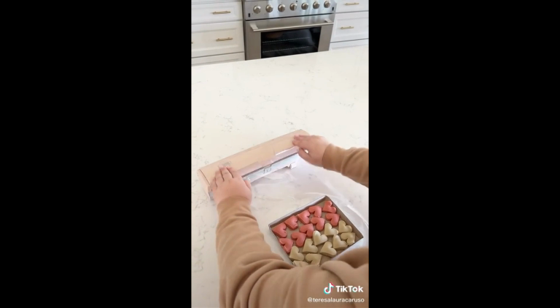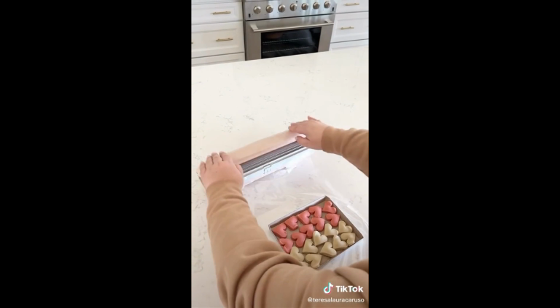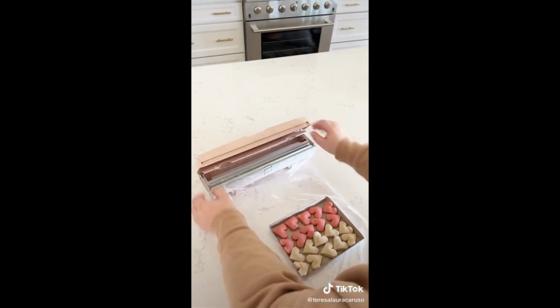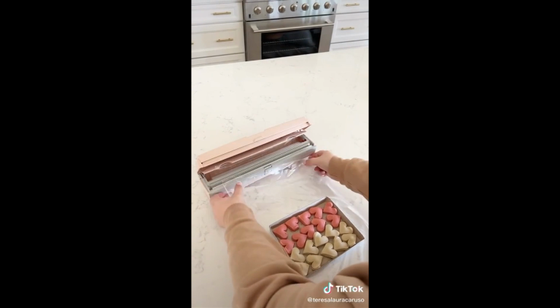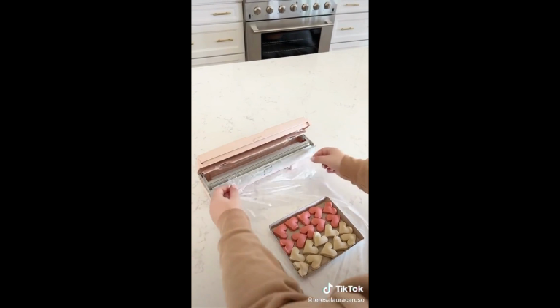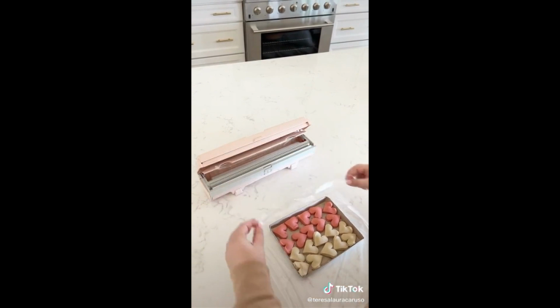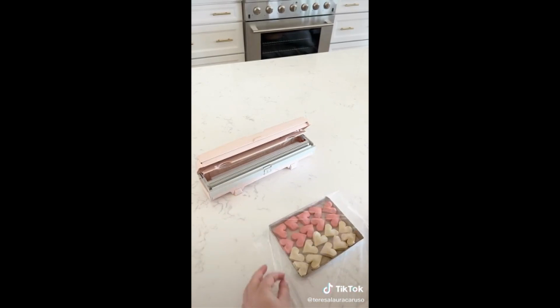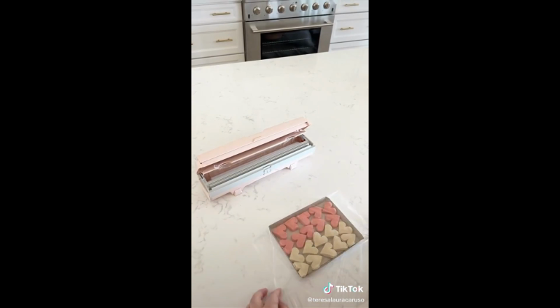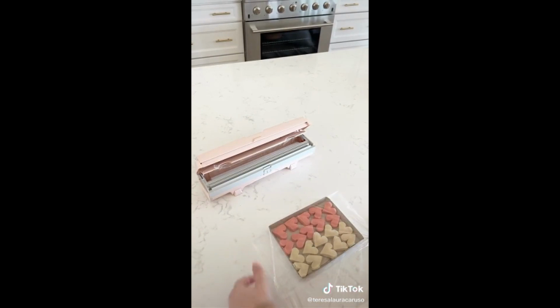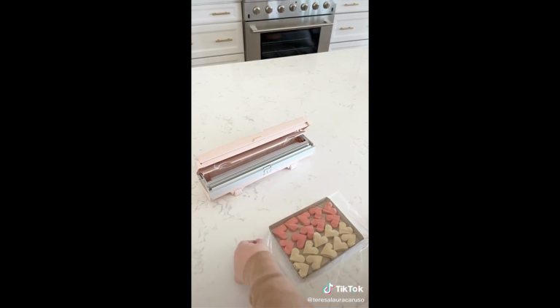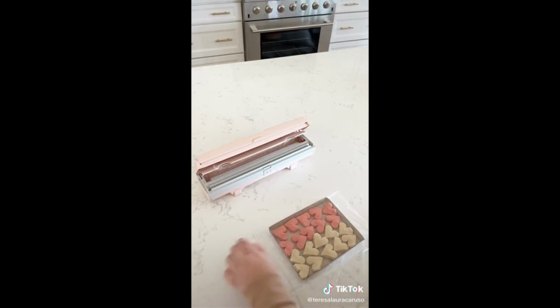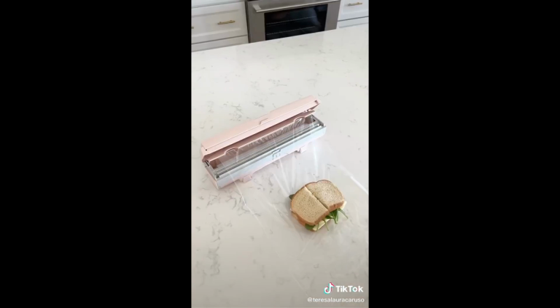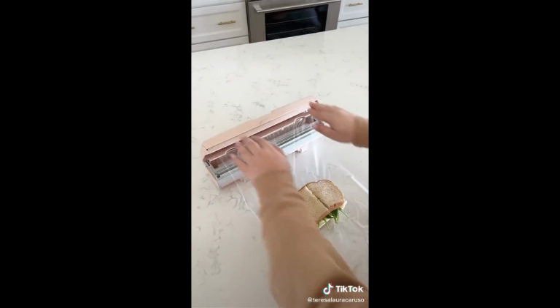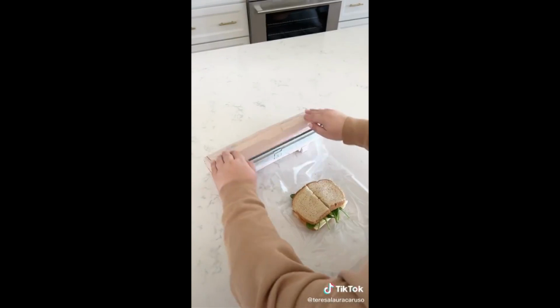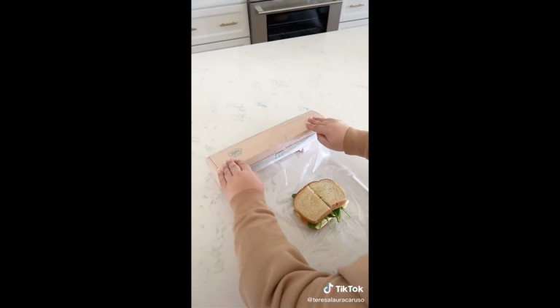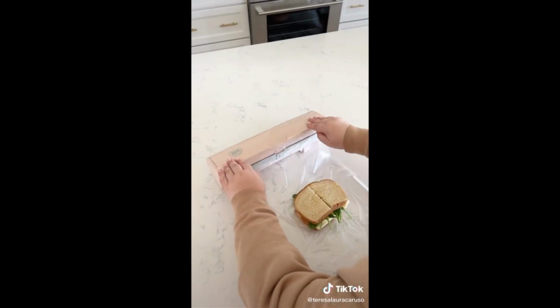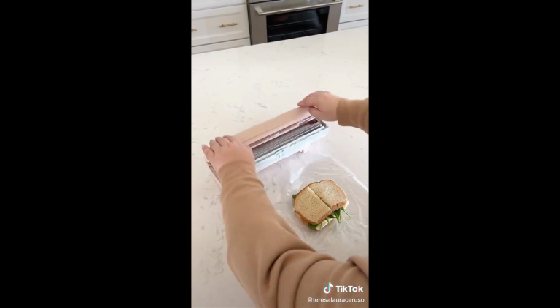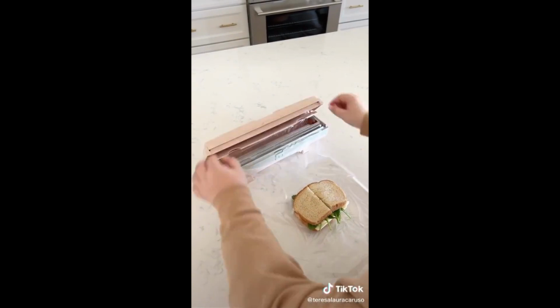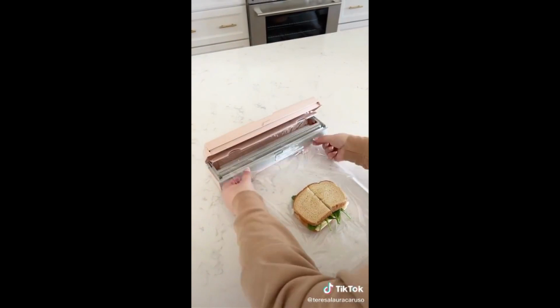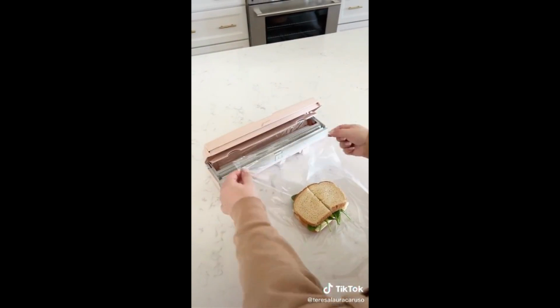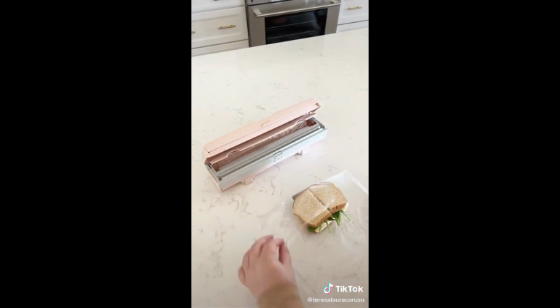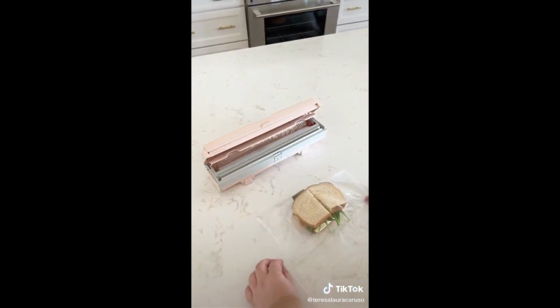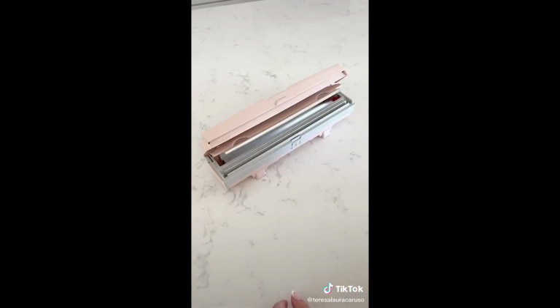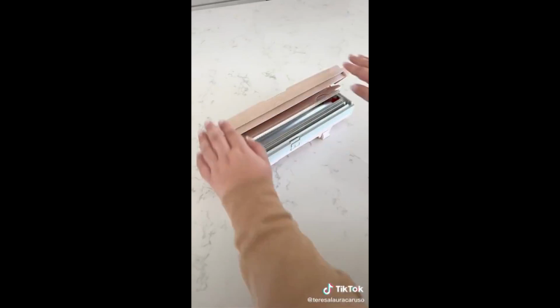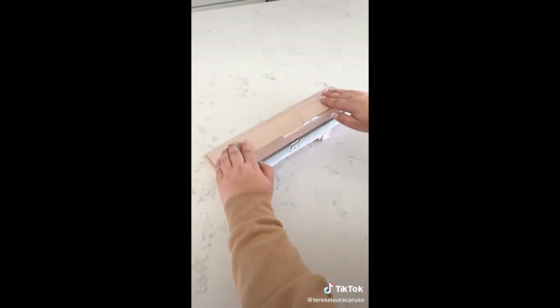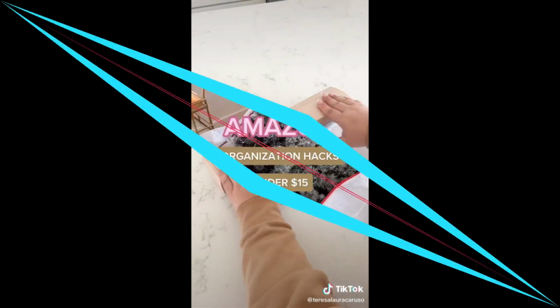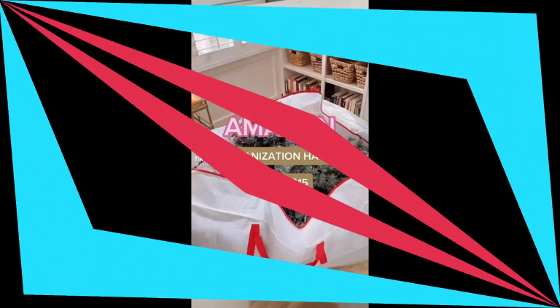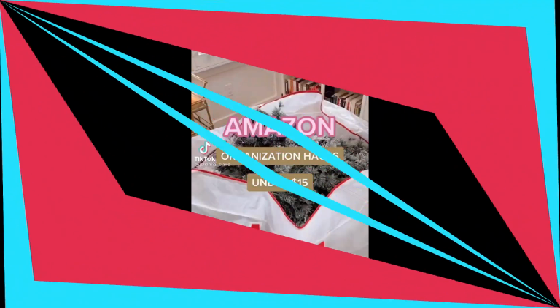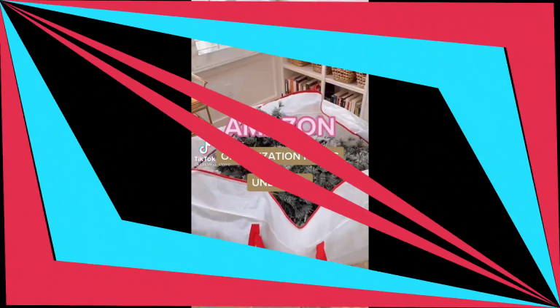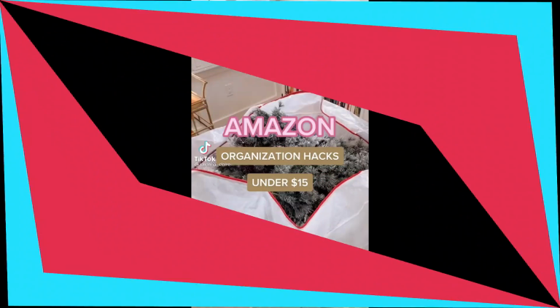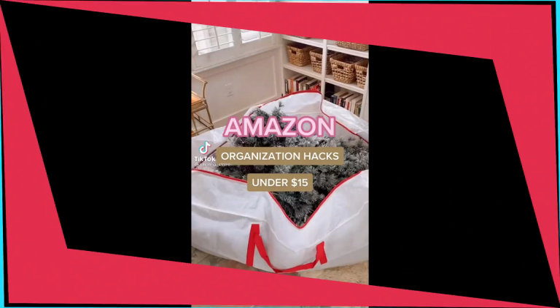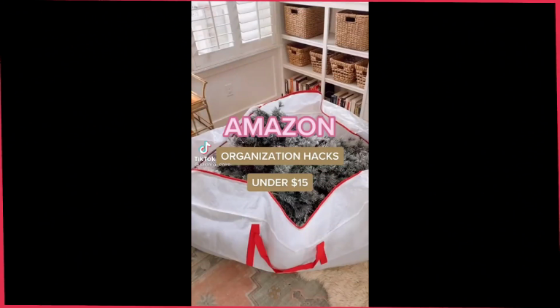It makes it really easy to wrap up sandwiches, cover up leftovers, and everything in between. You can lock it up when you're not using it.